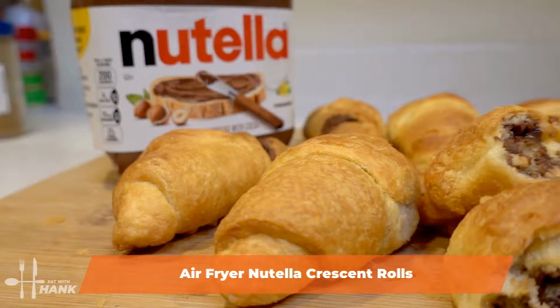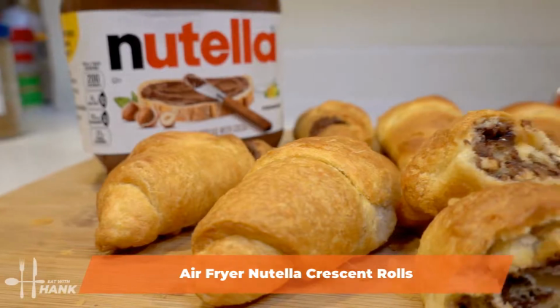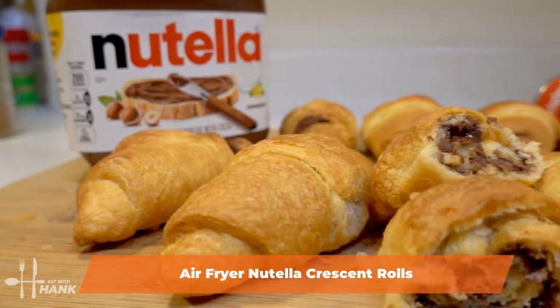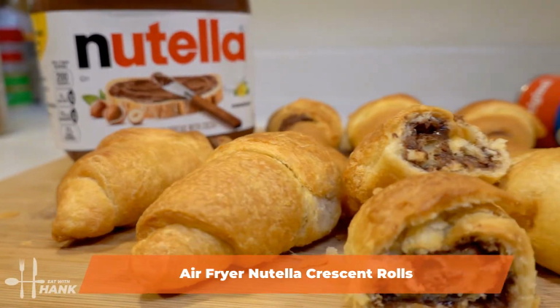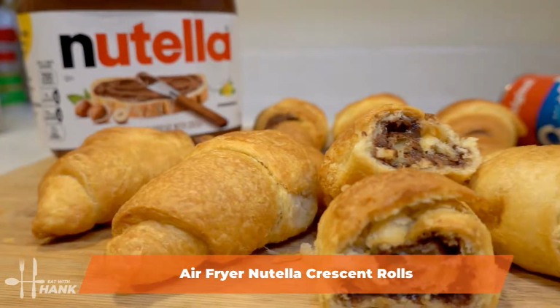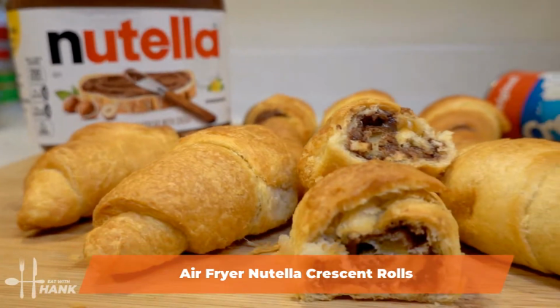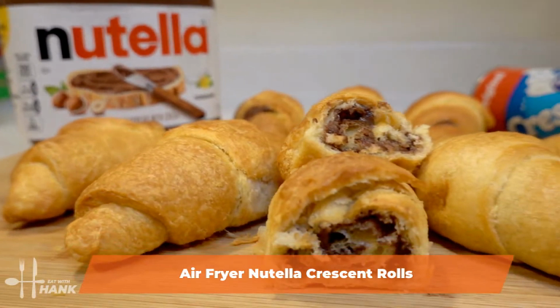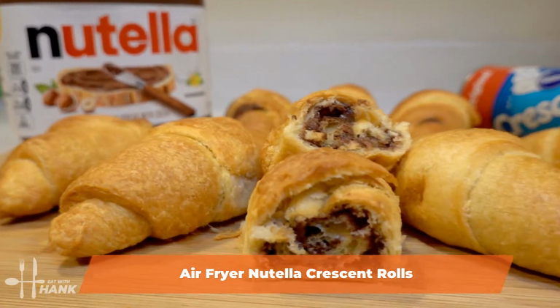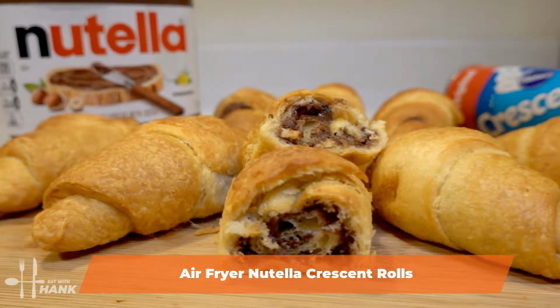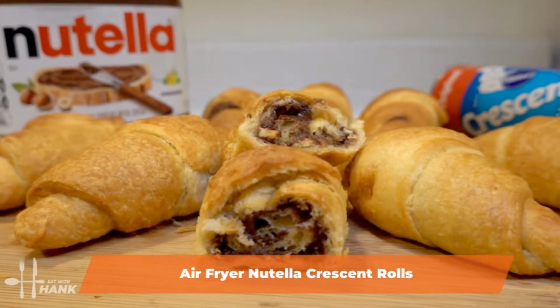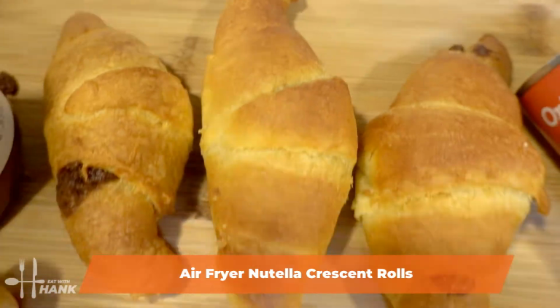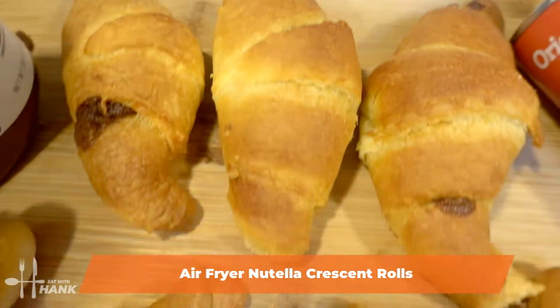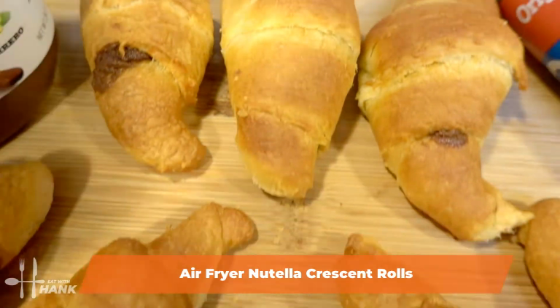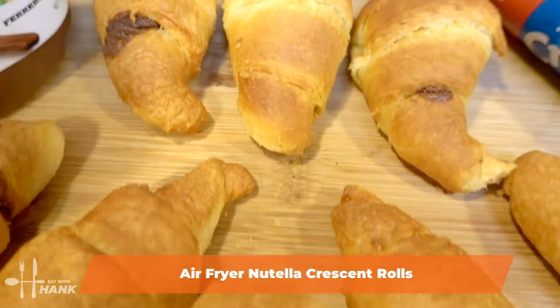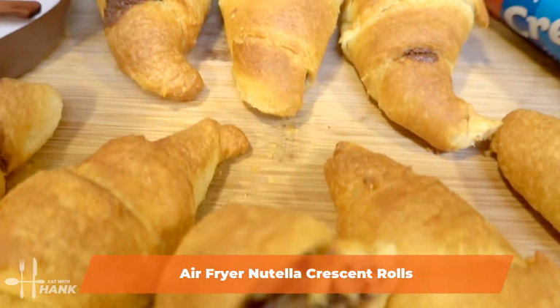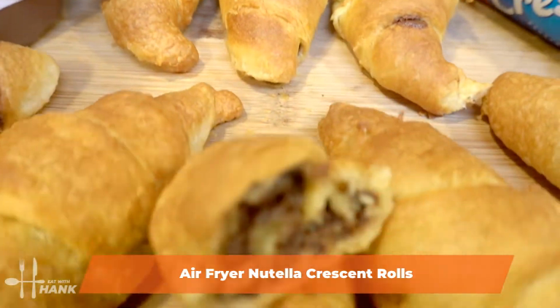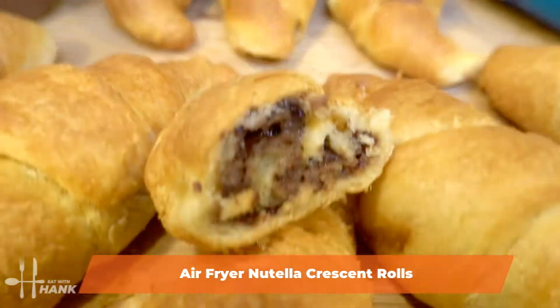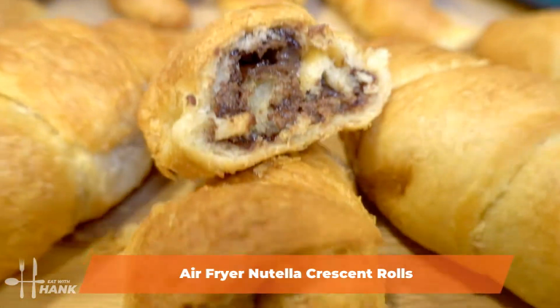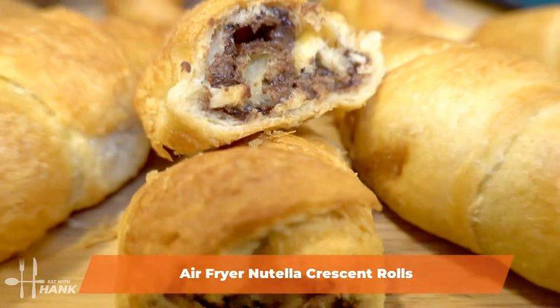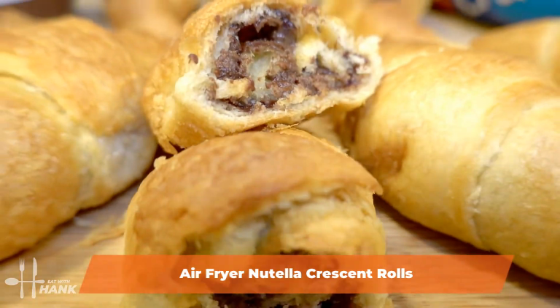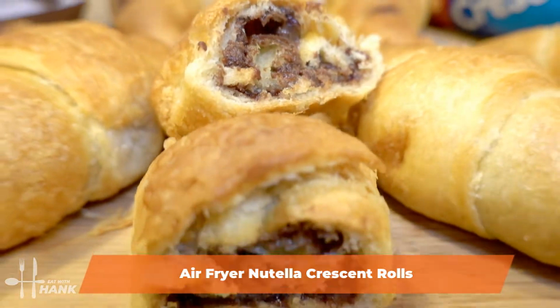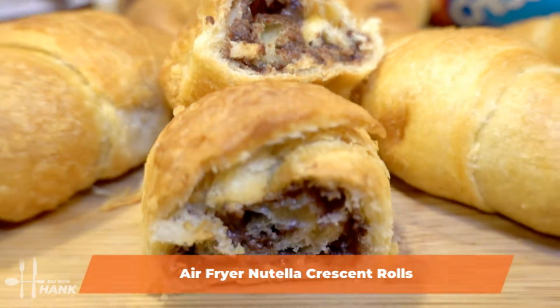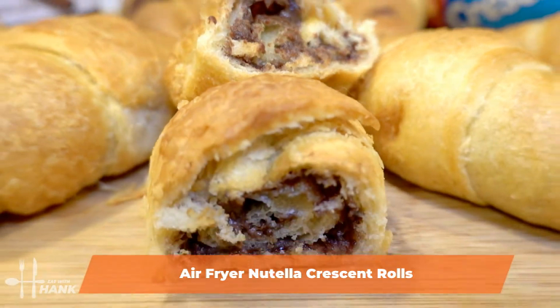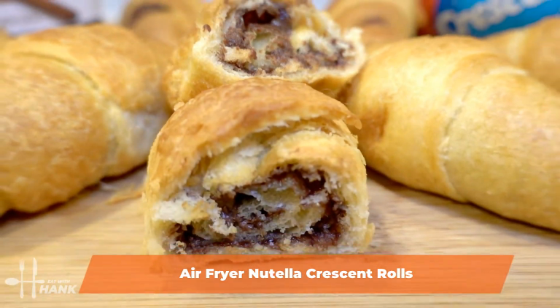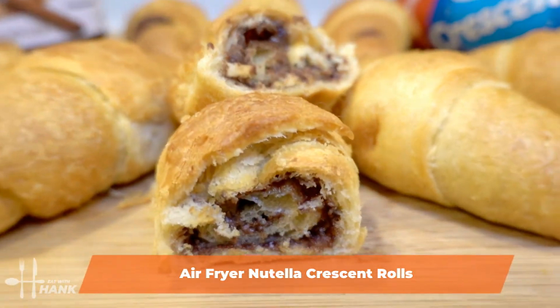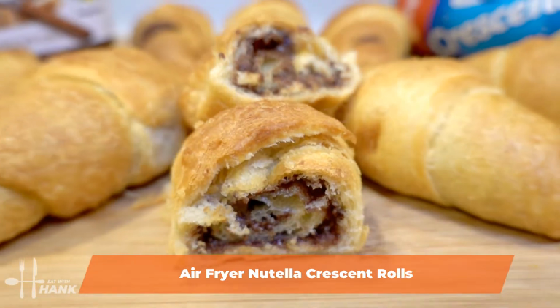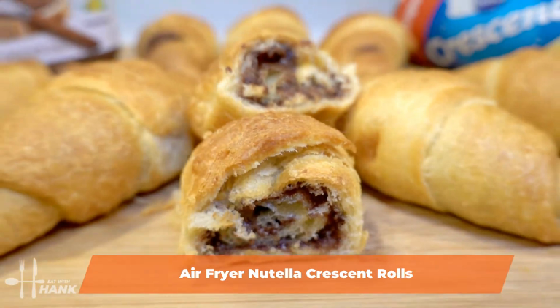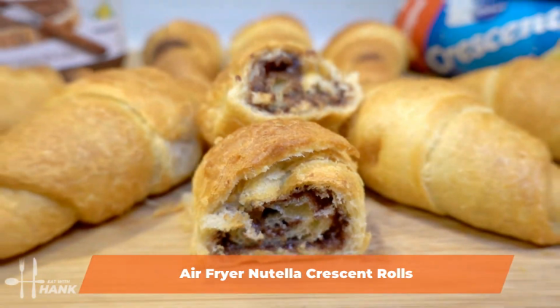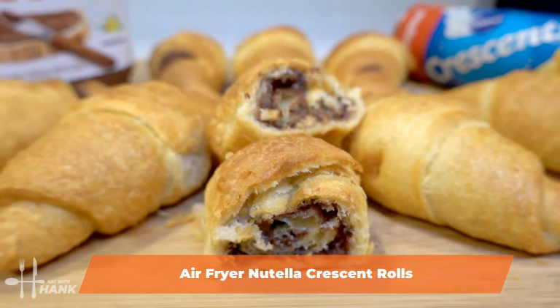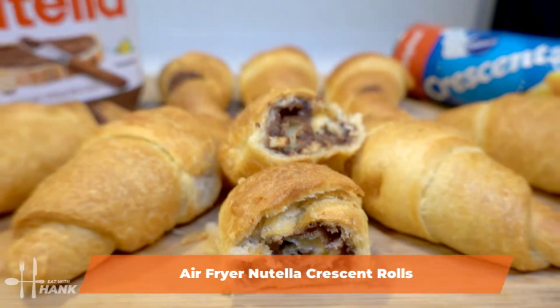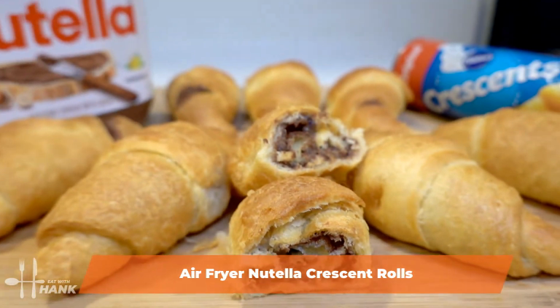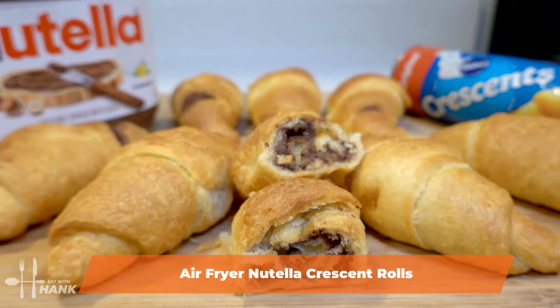Hey buddy, today in this video we're making air fryer Nutella crescent rolls. Let's begin.